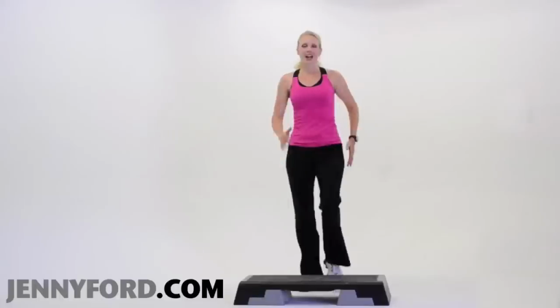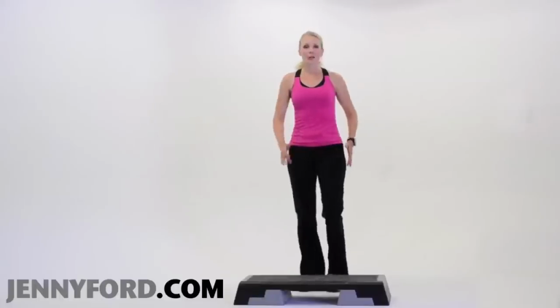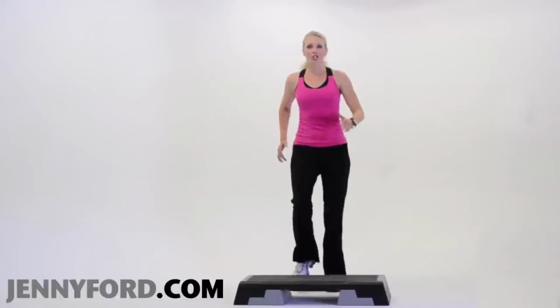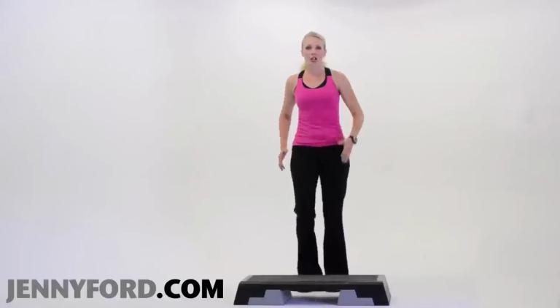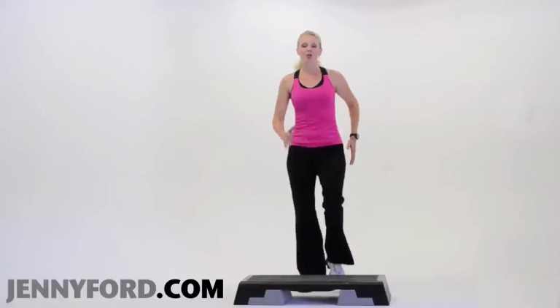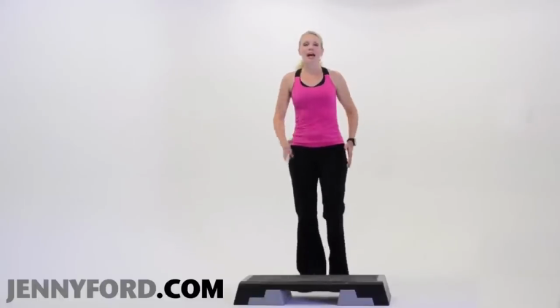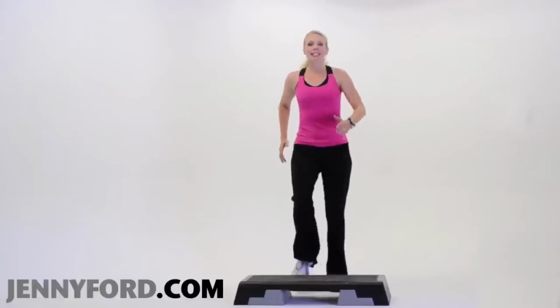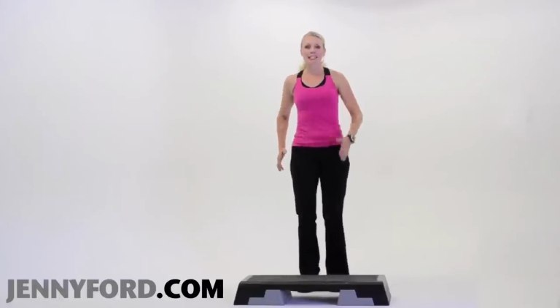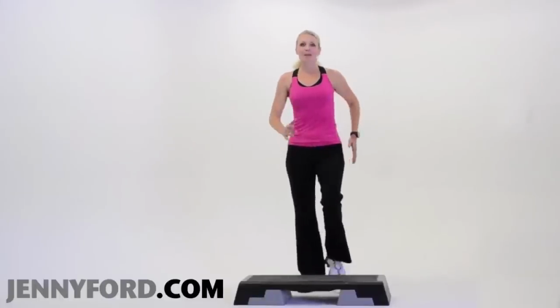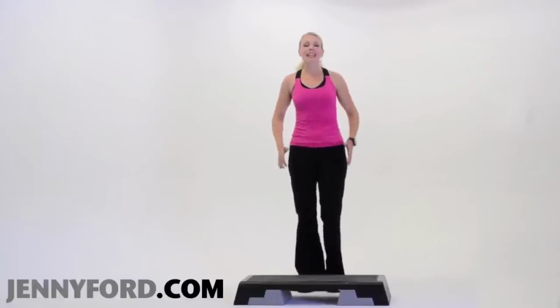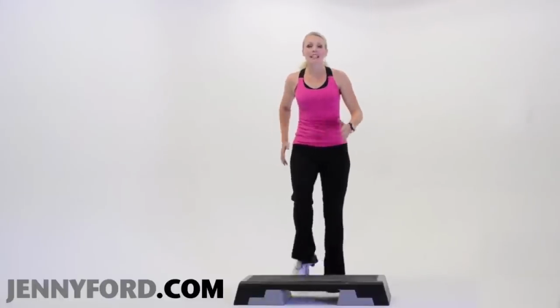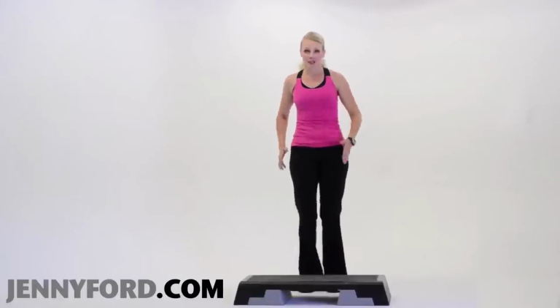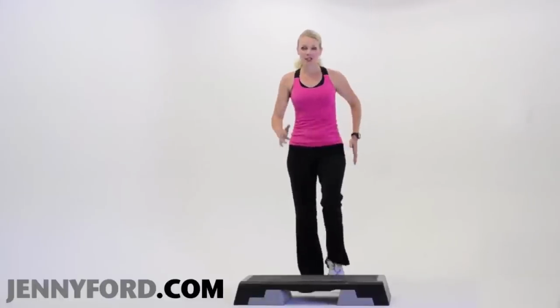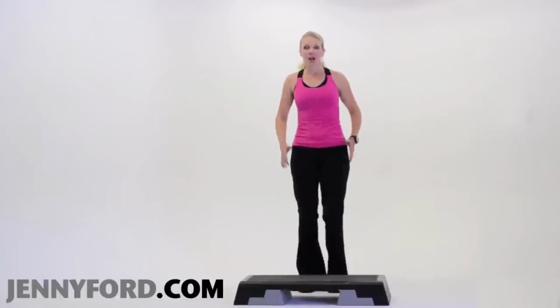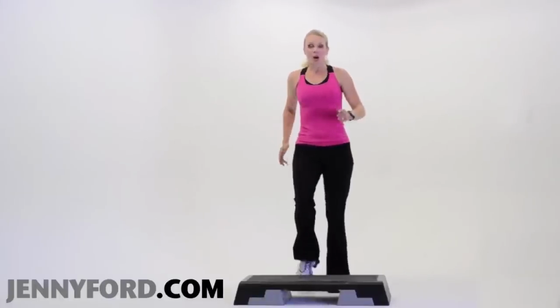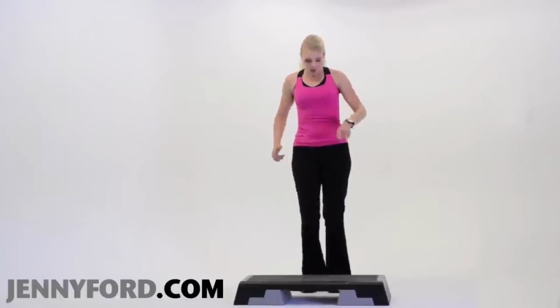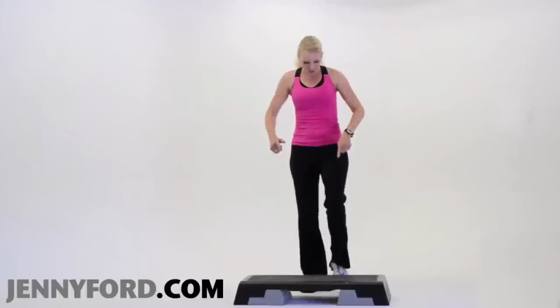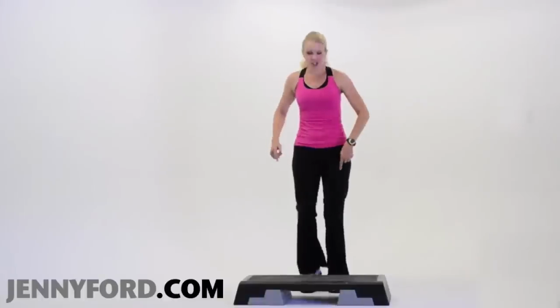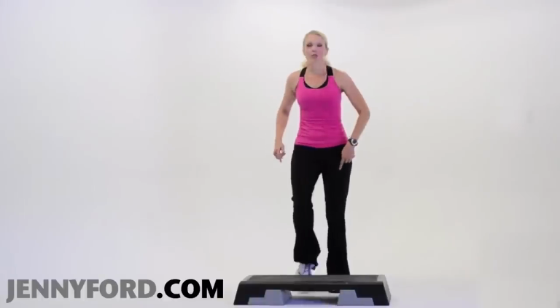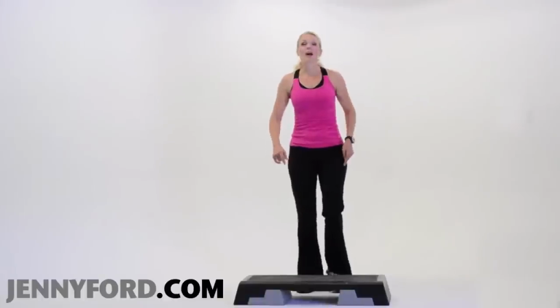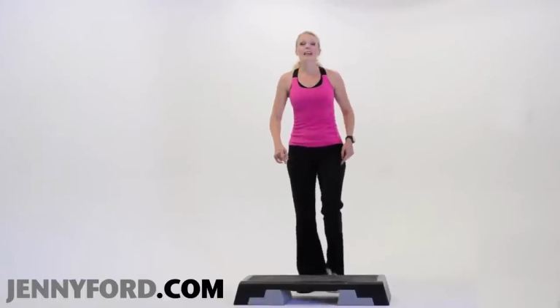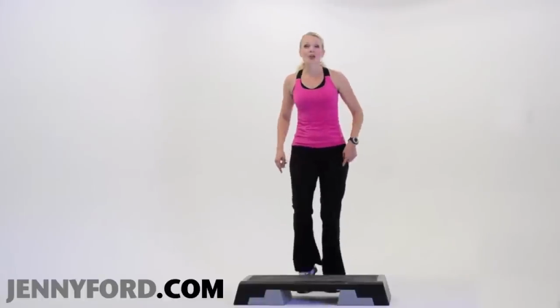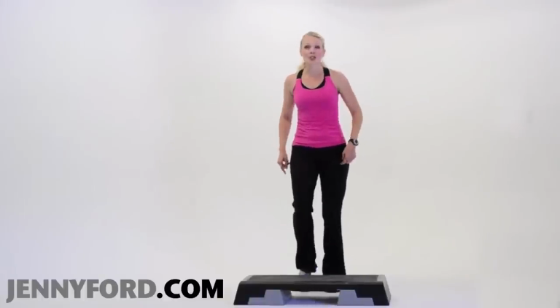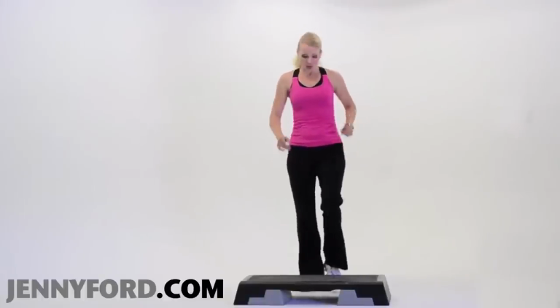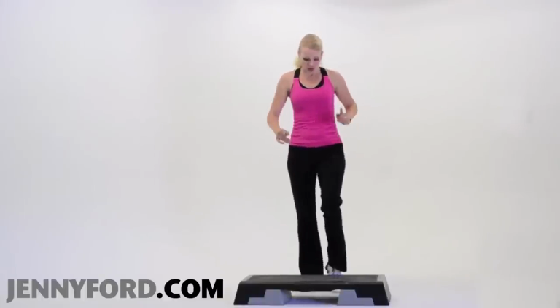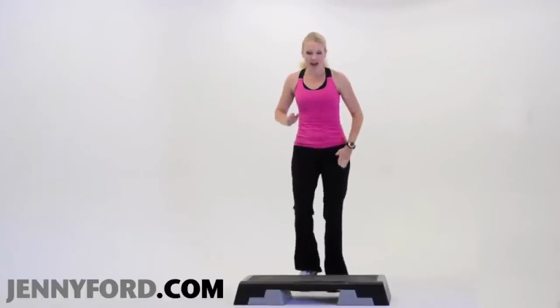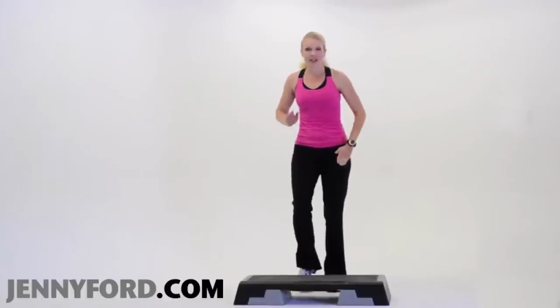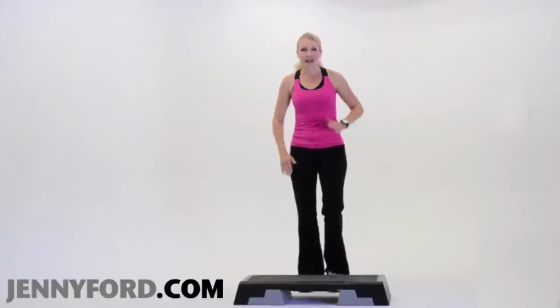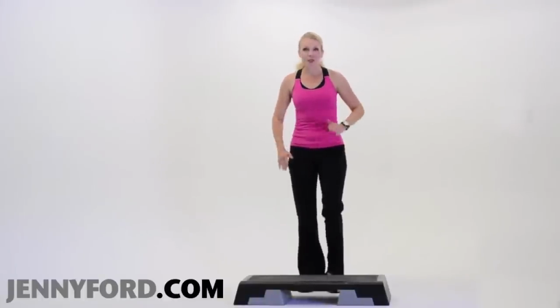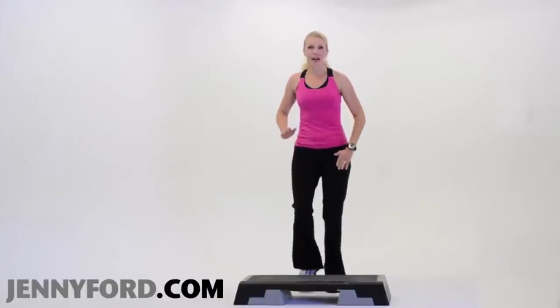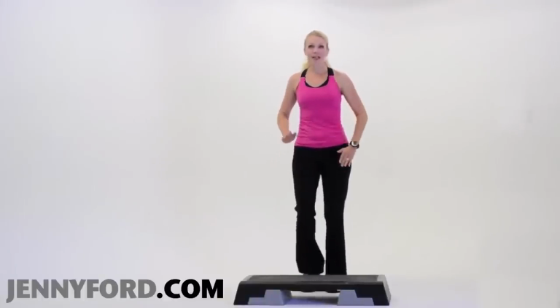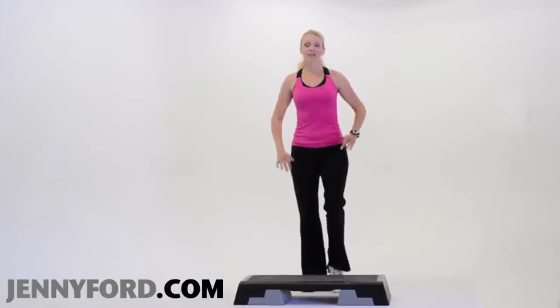I'm going to show you a step knee lift. We are marching with the right leg first. We're going right, left, right, left.